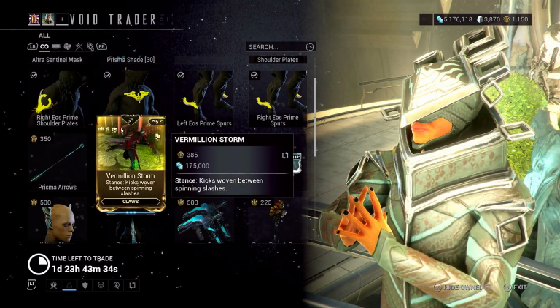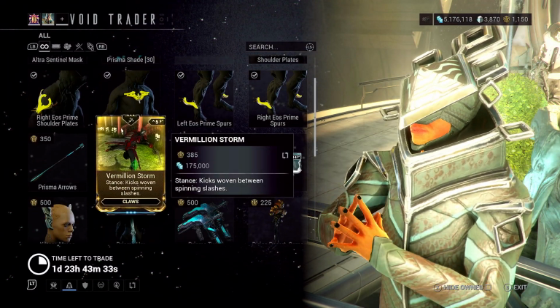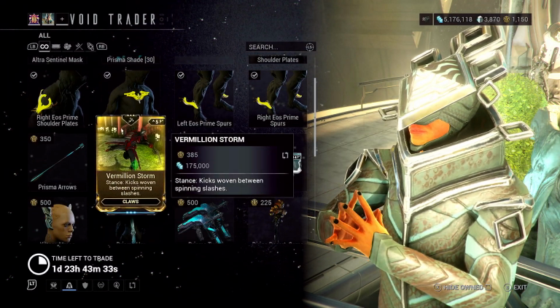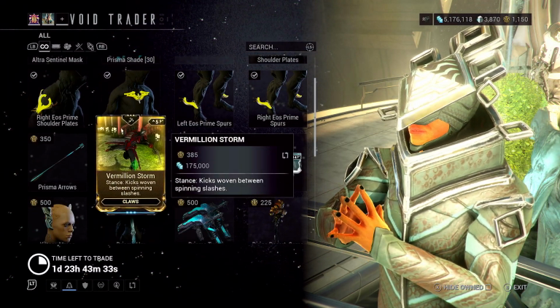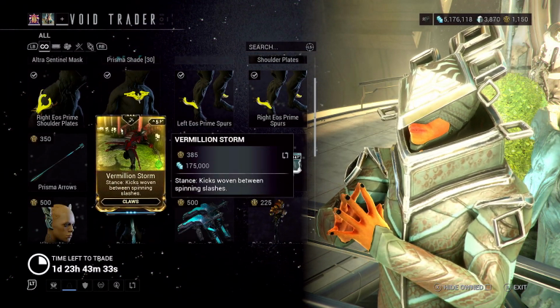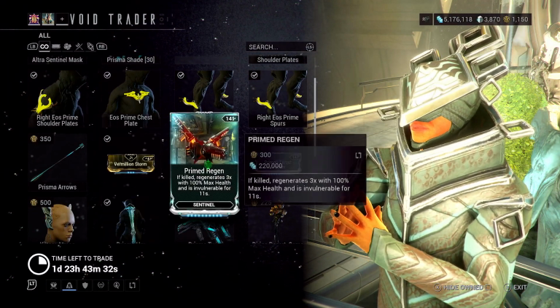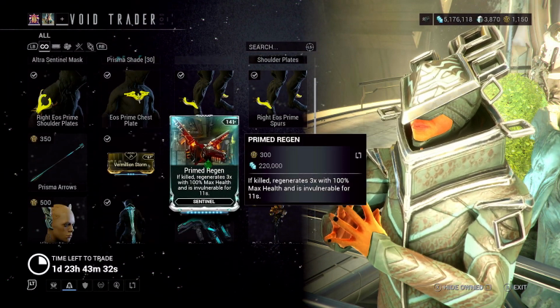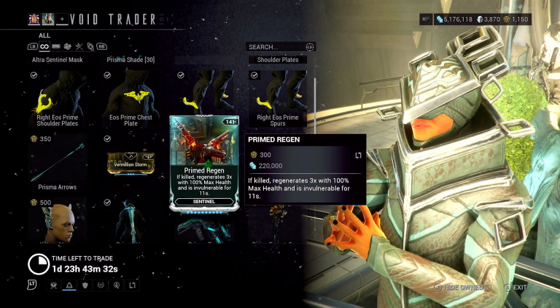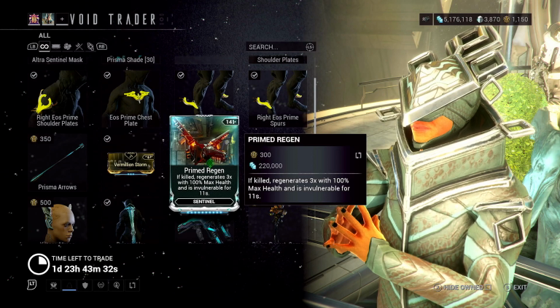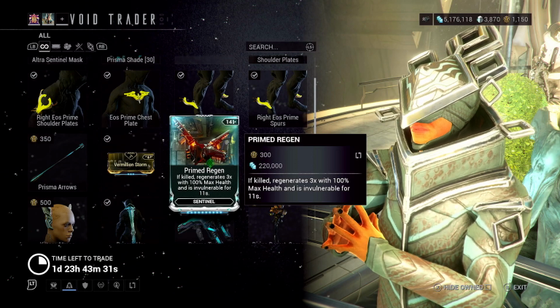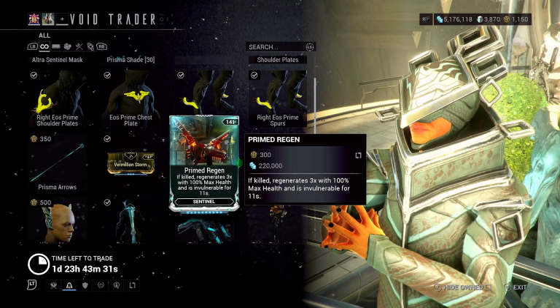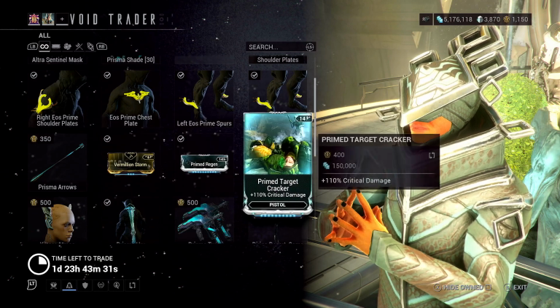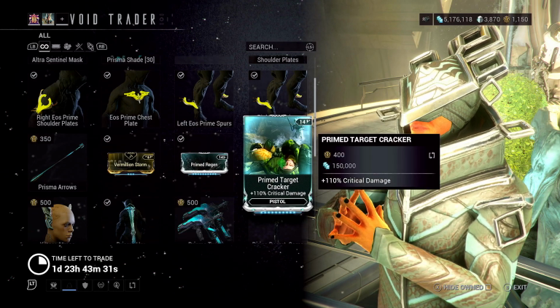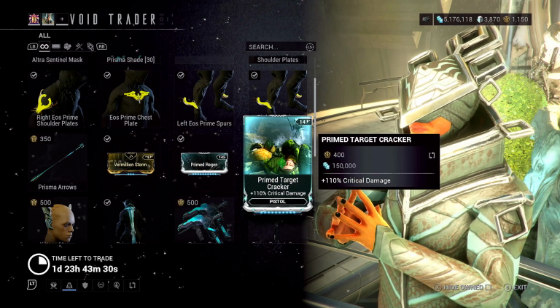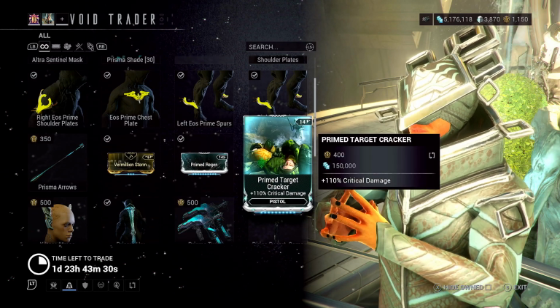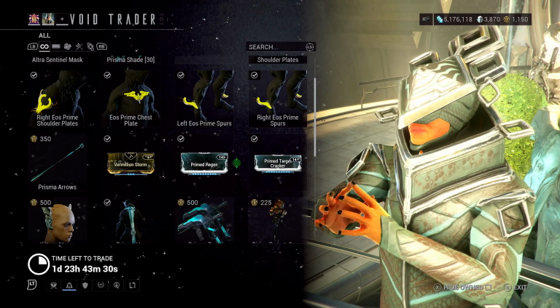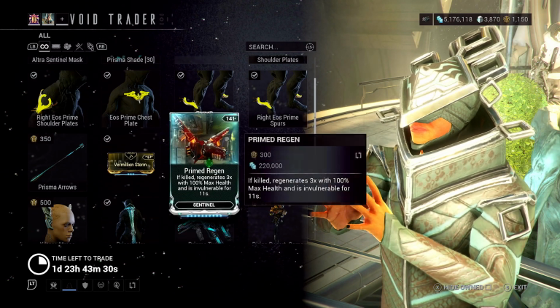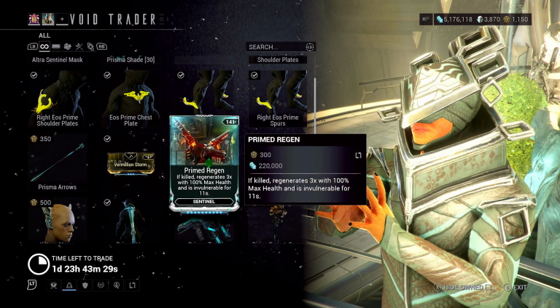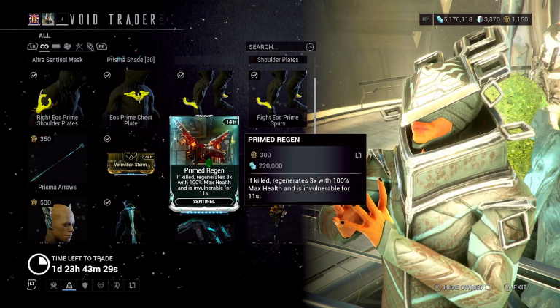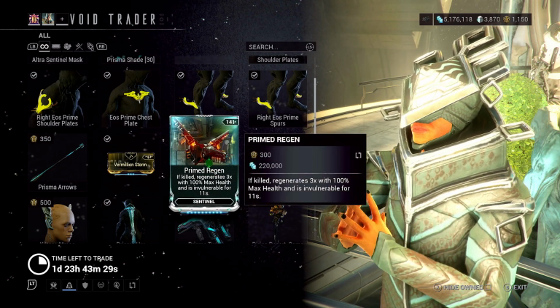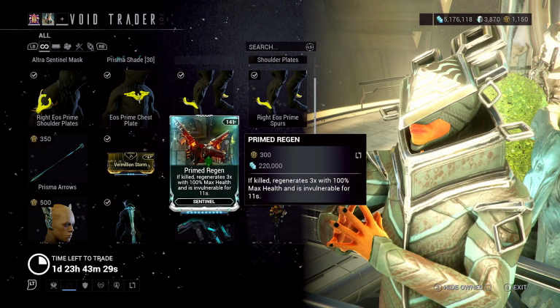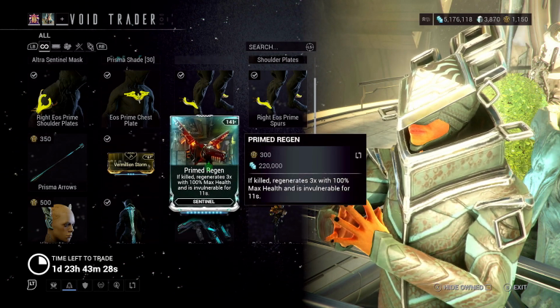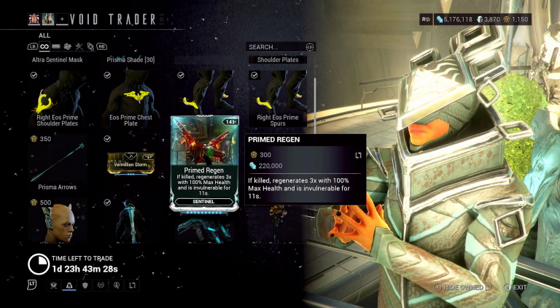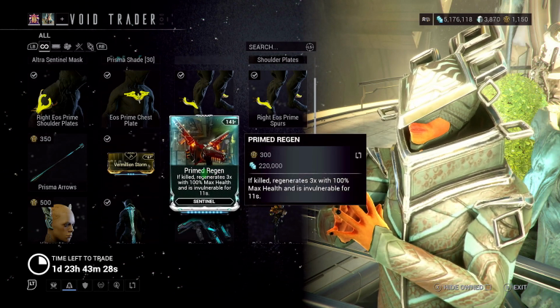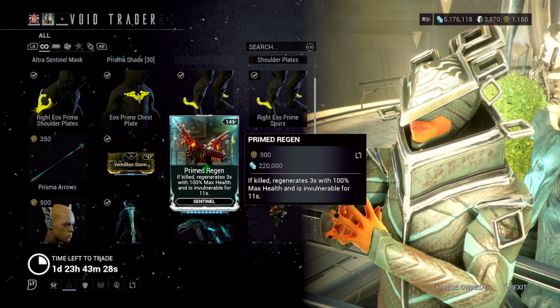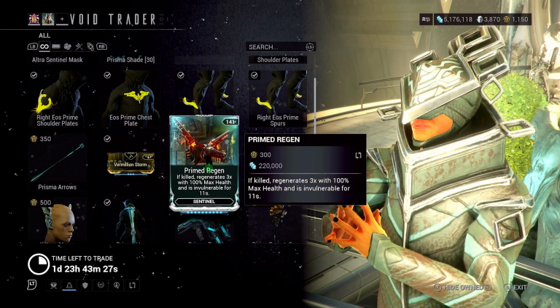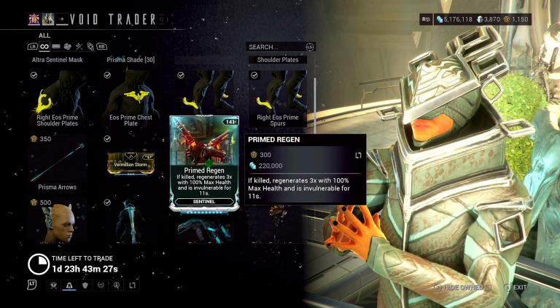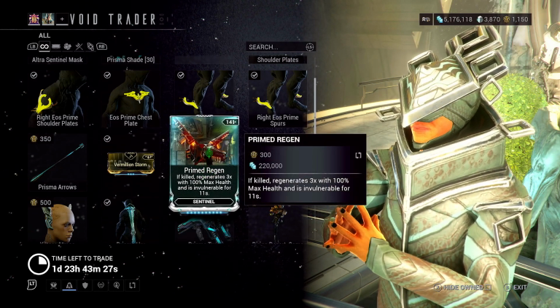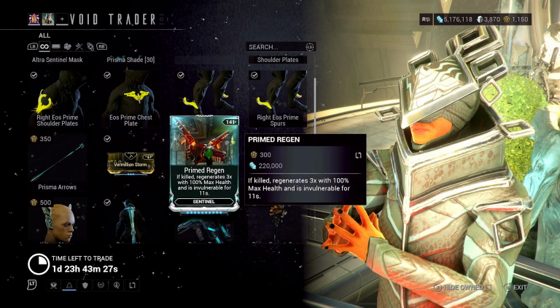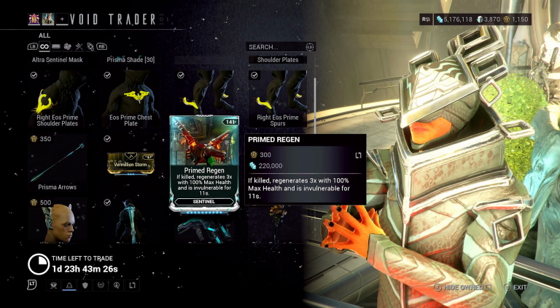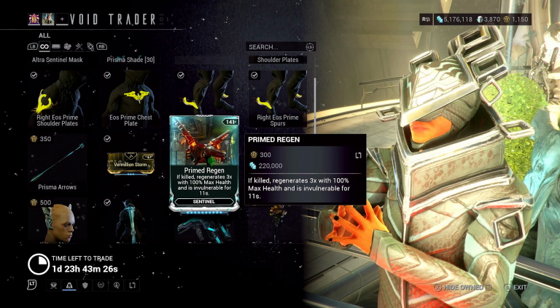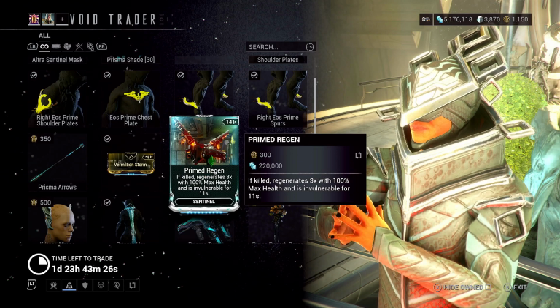There's a stance mod for claws. Primed Redent and Primed Target Cracker are both pretty good. Primed Redent is really good for Sentinels, especially with the rework coming up.